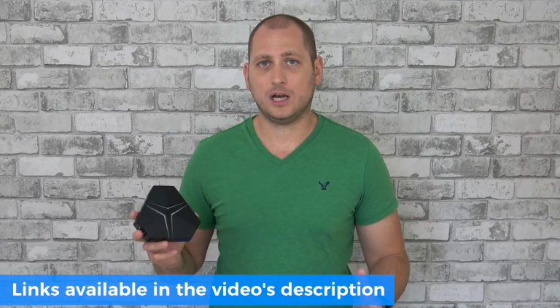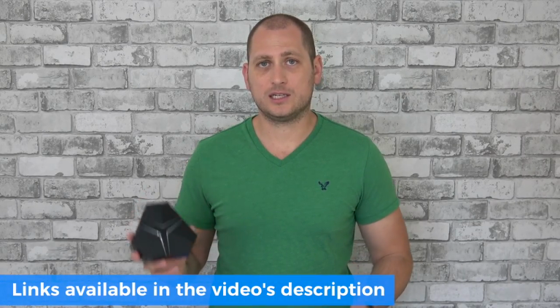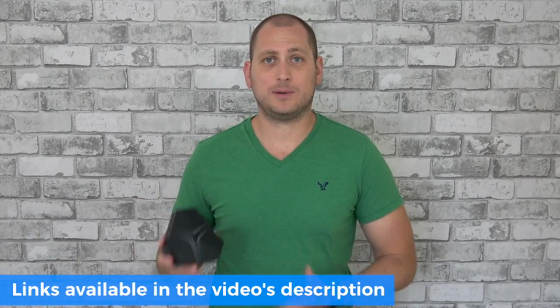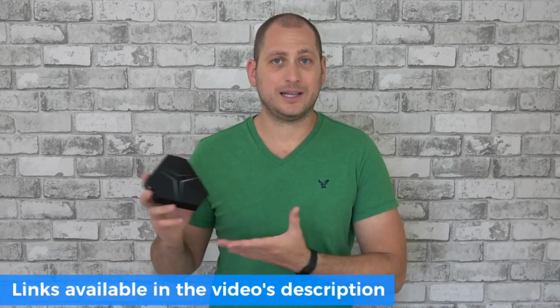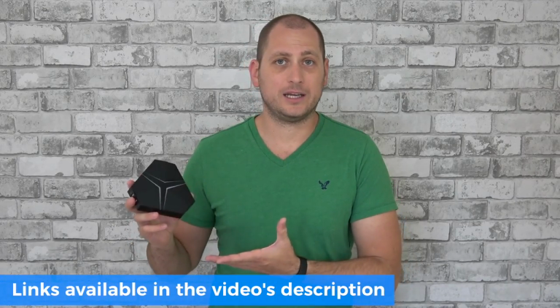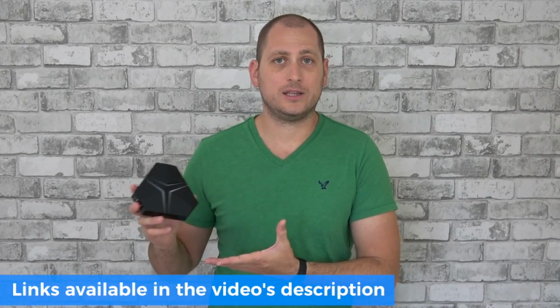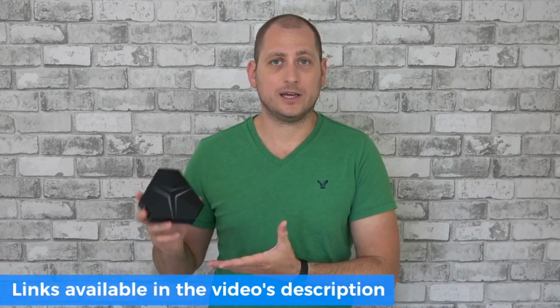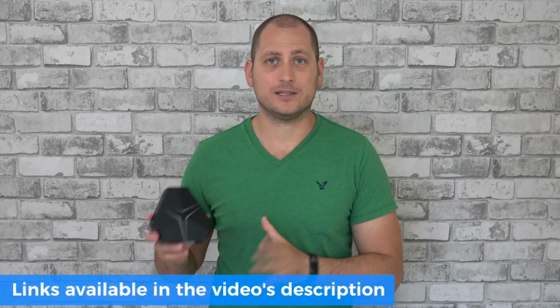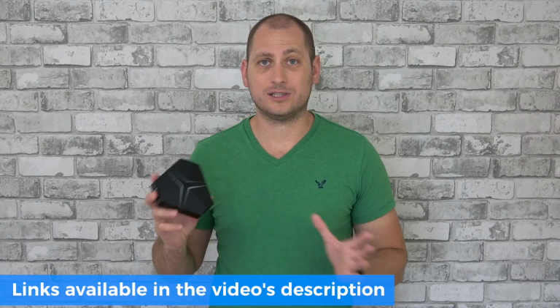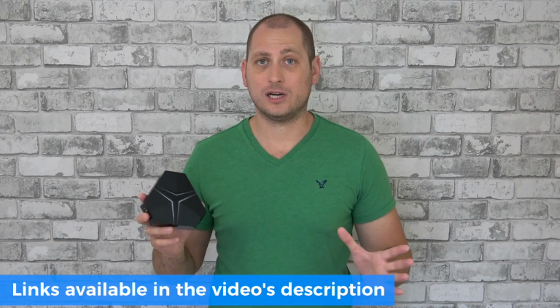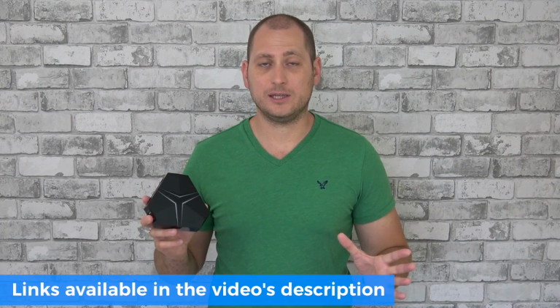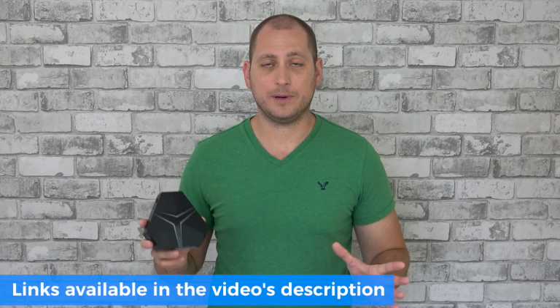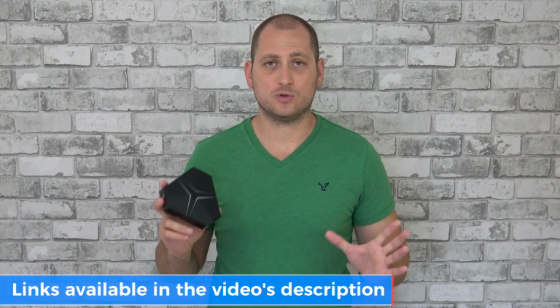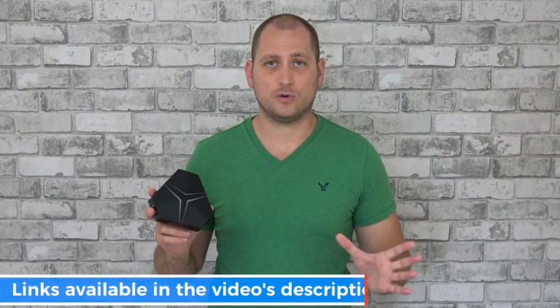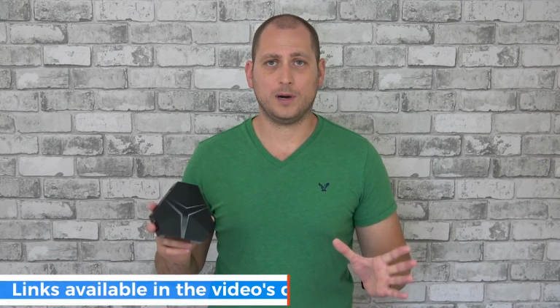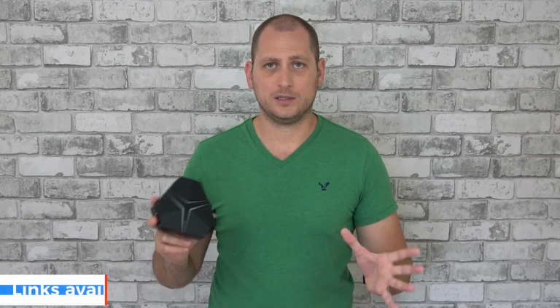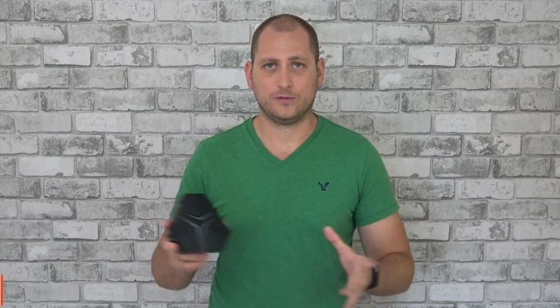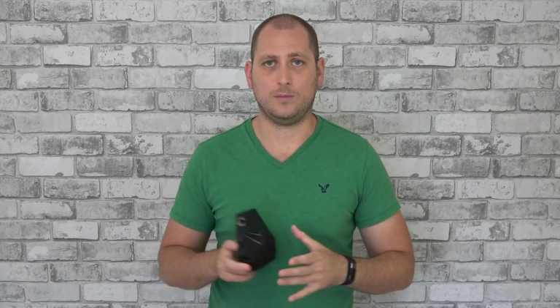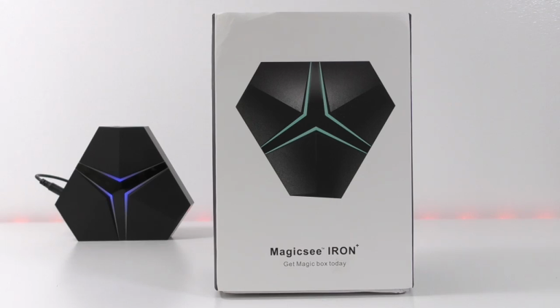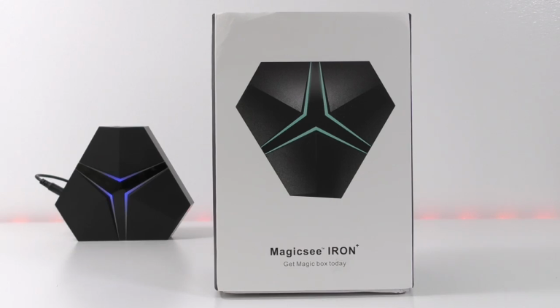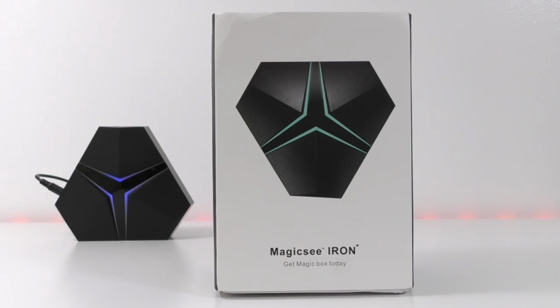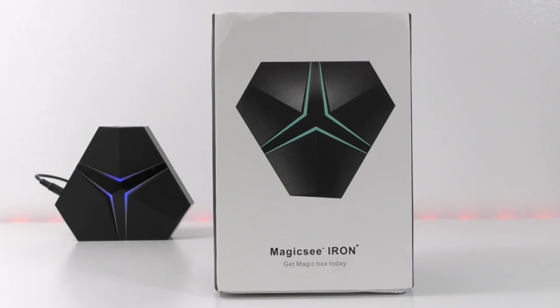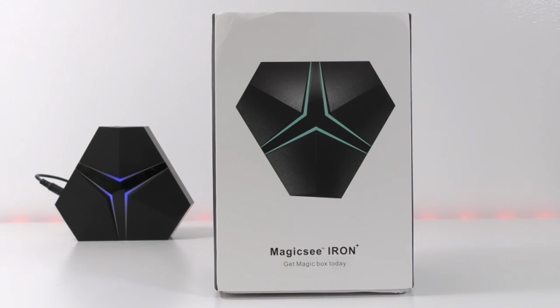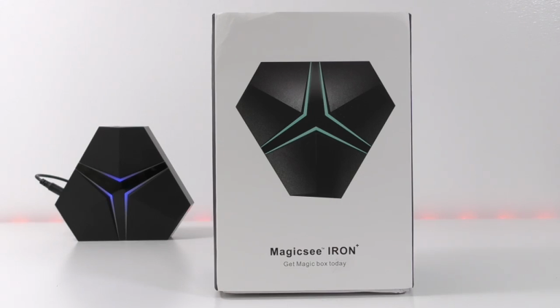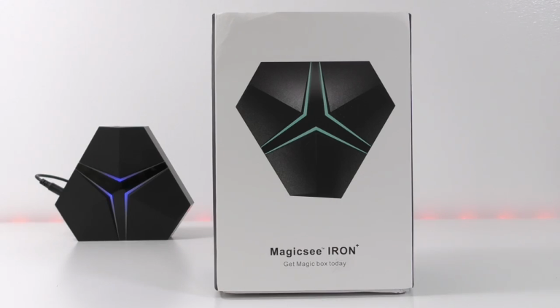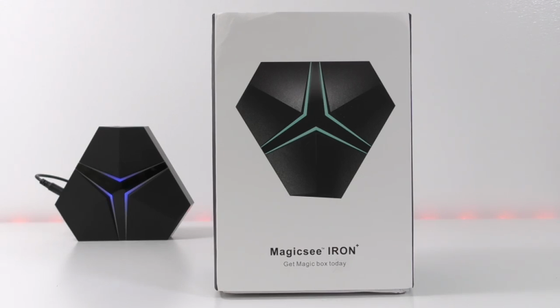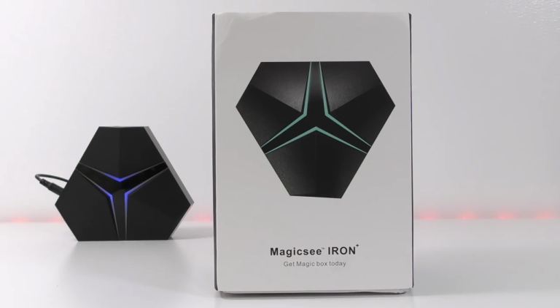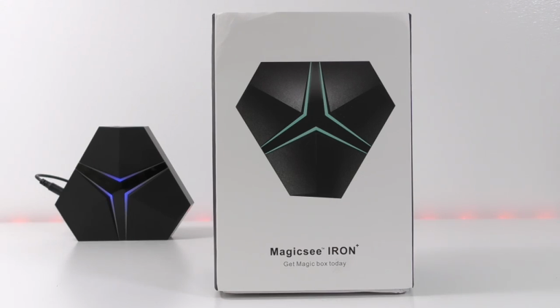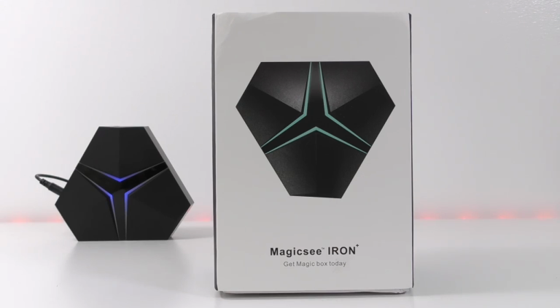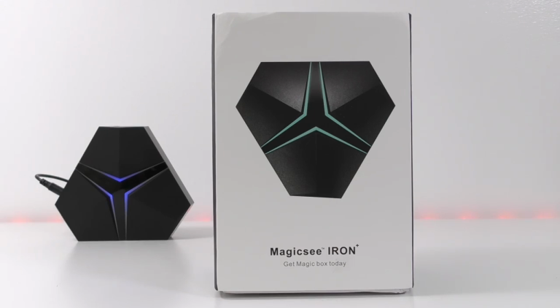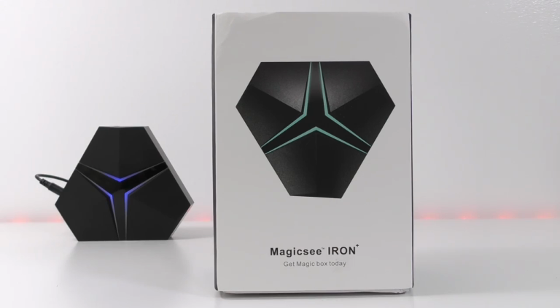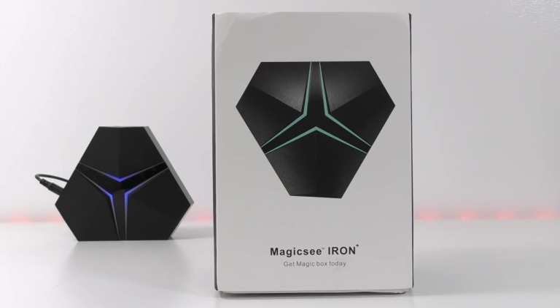As for pricing, you can get this for around $80, but like anything else, it really depends on where you buy it from.